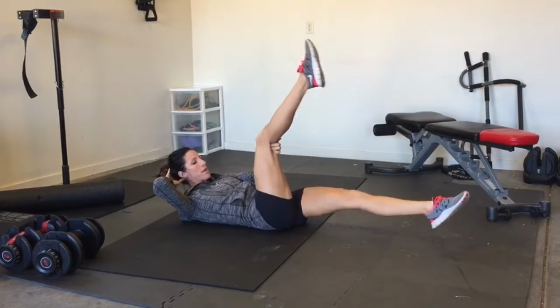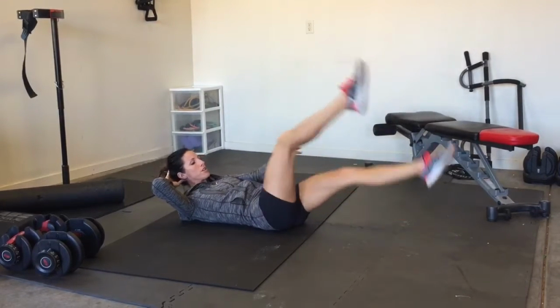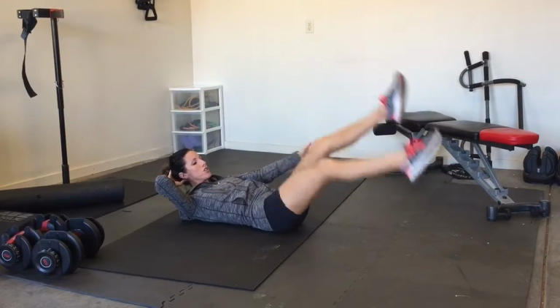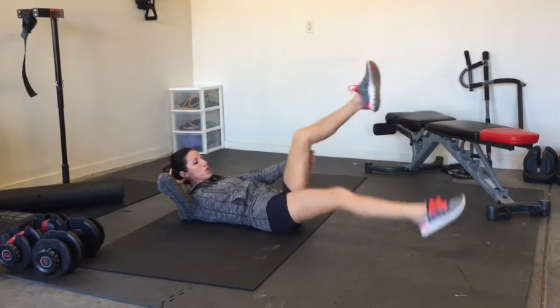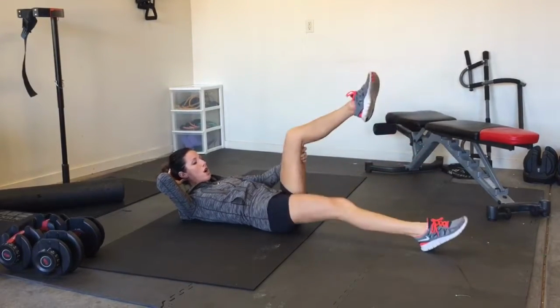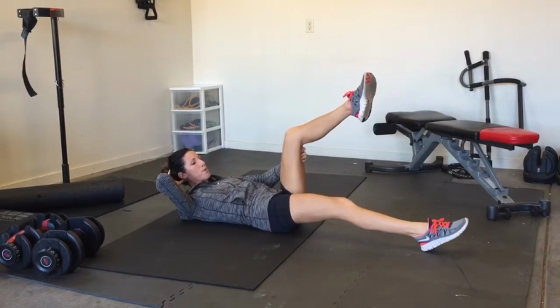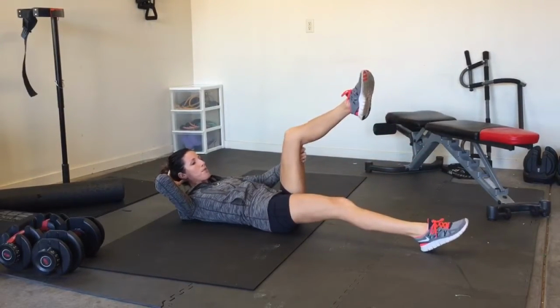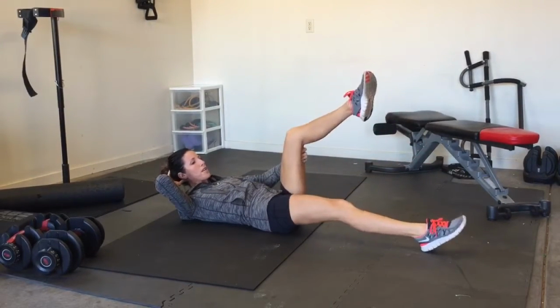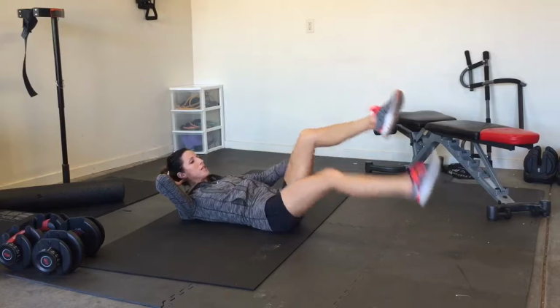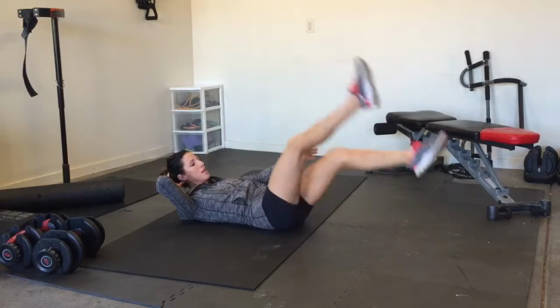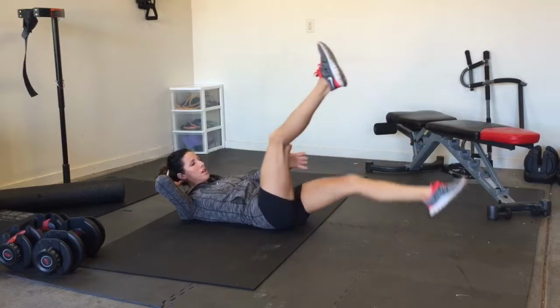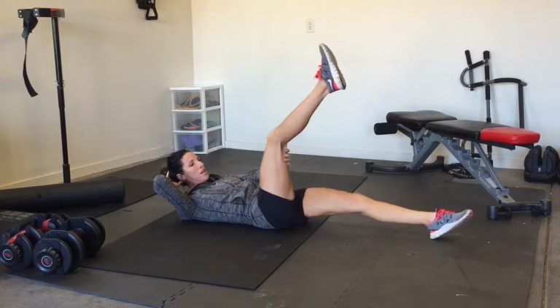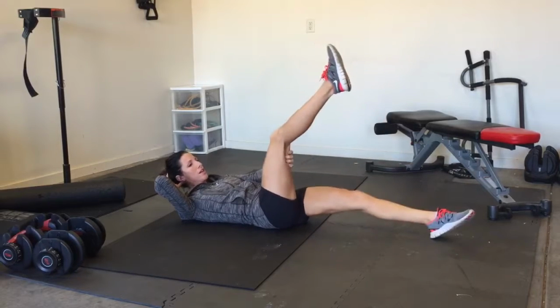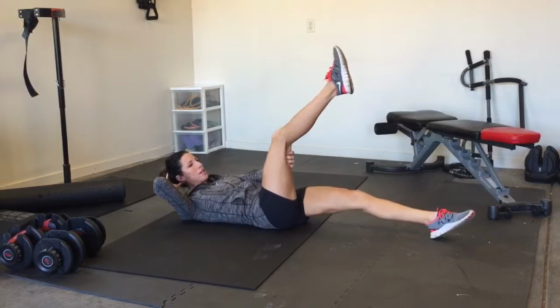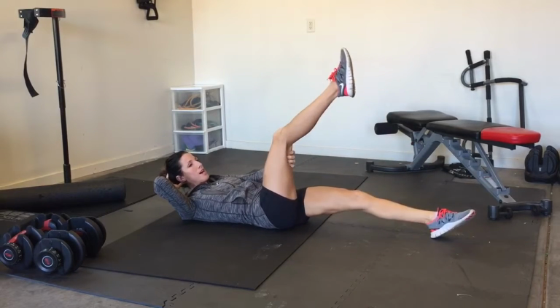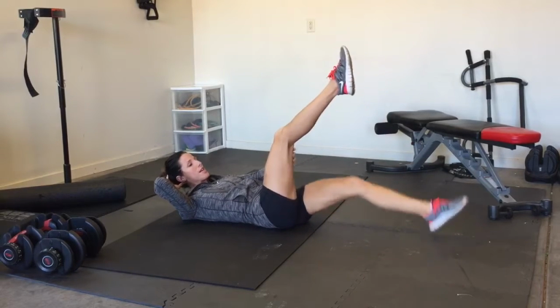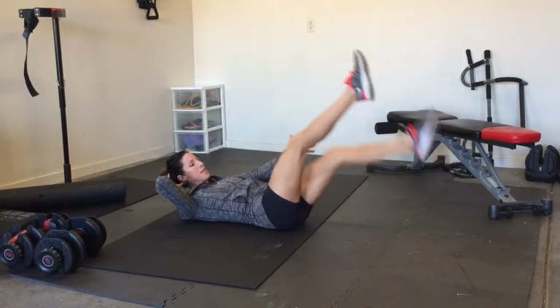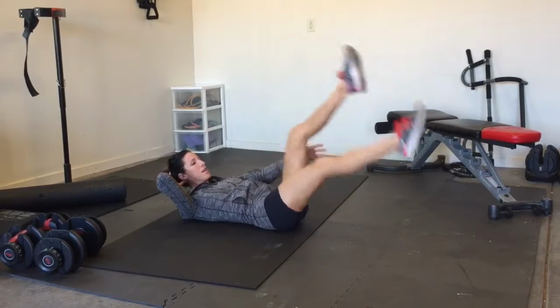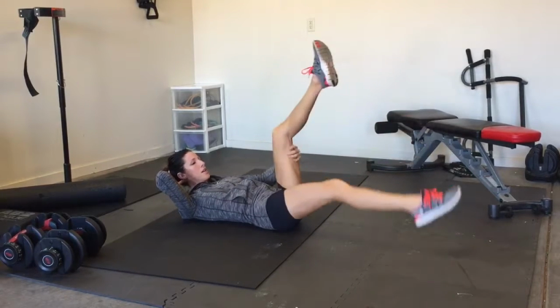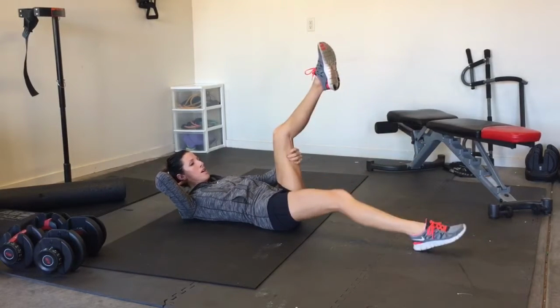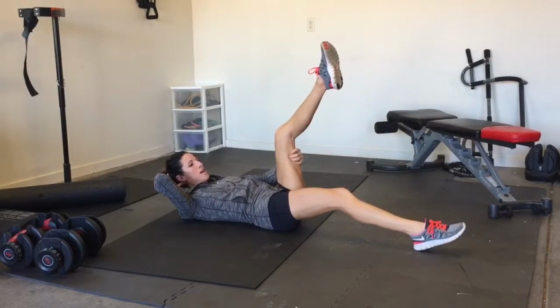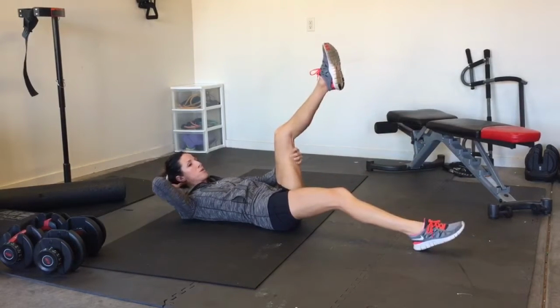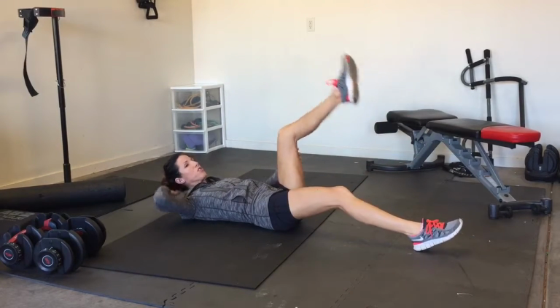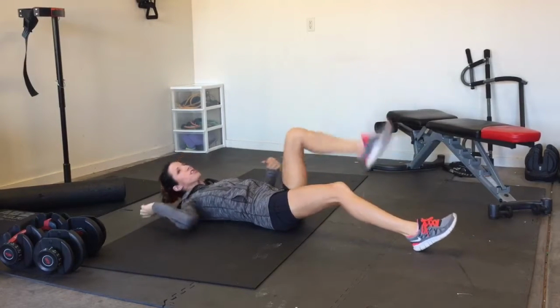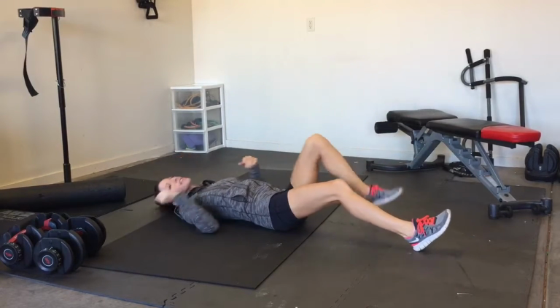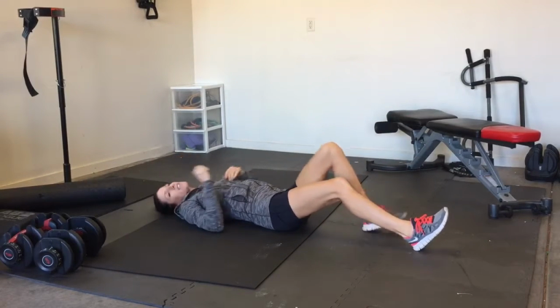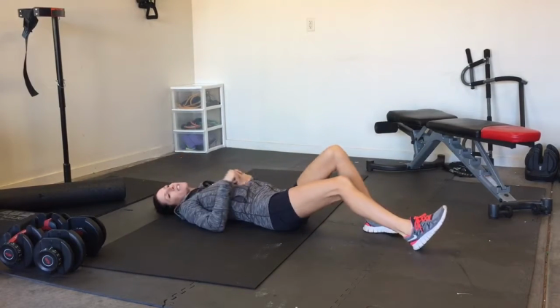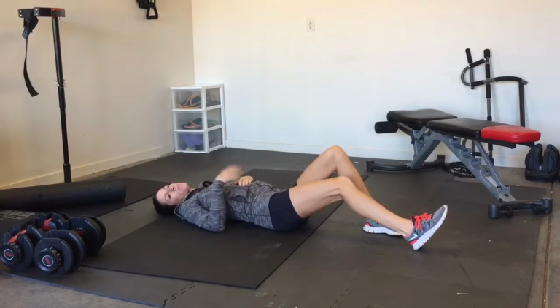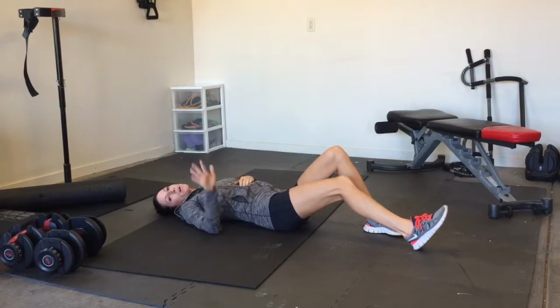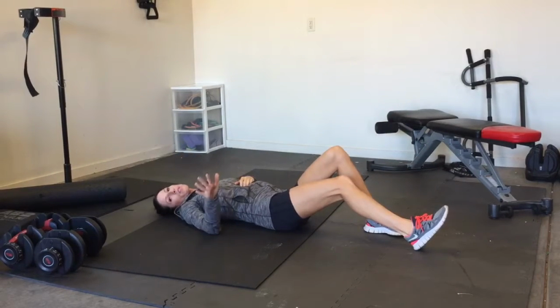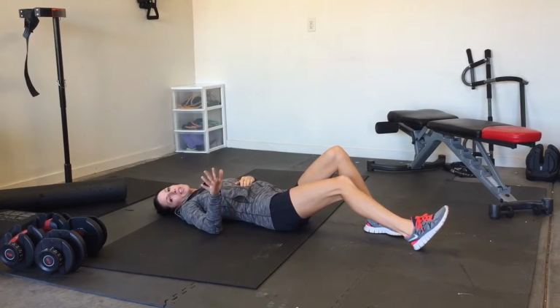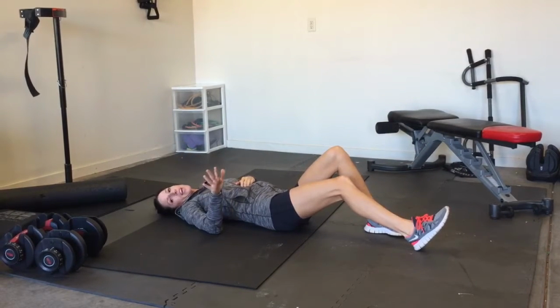Beginners, you can drop your feet. And then once the 30 seconds is up, you rest for 10.